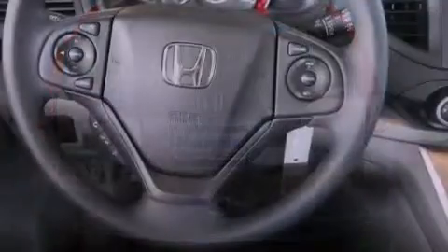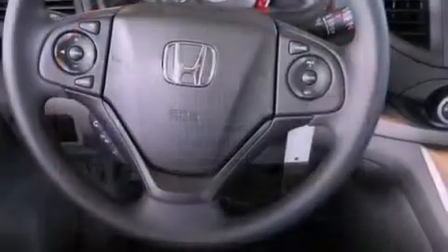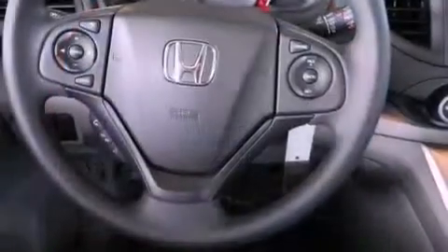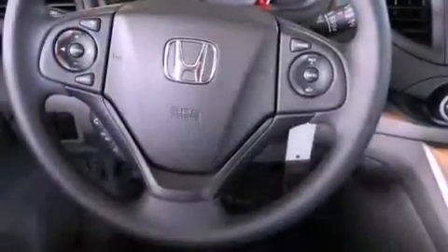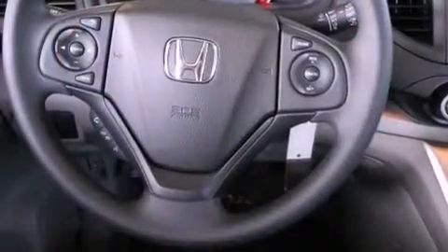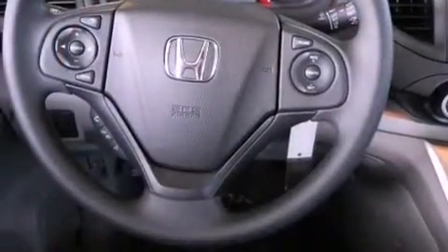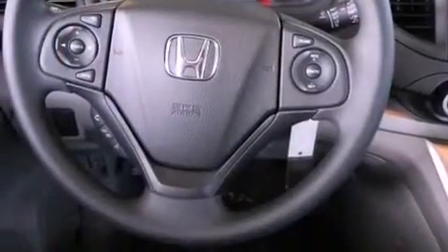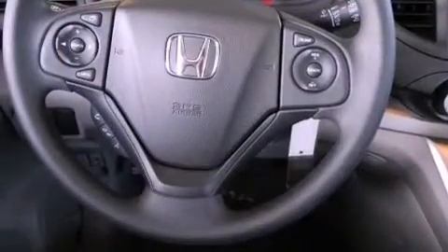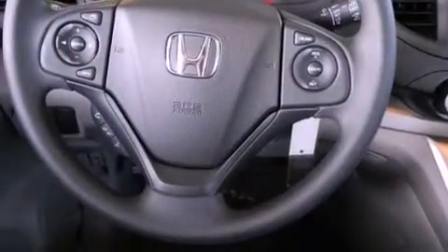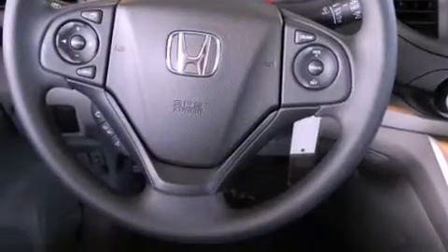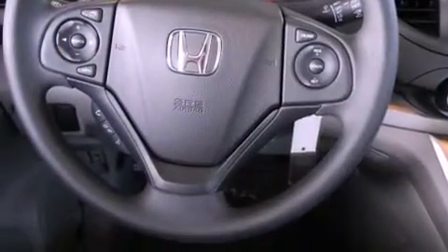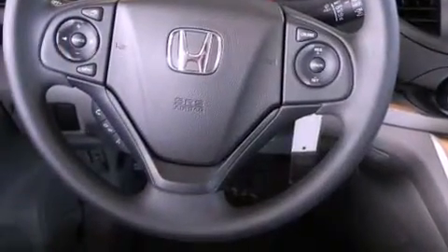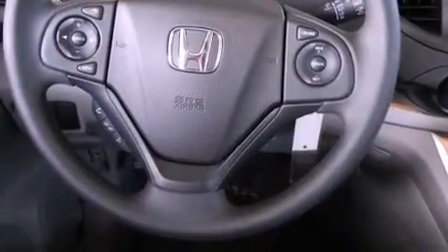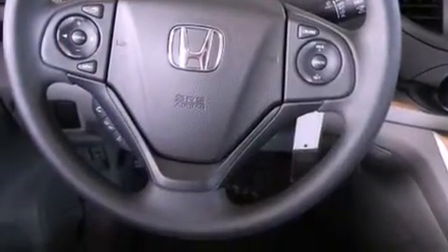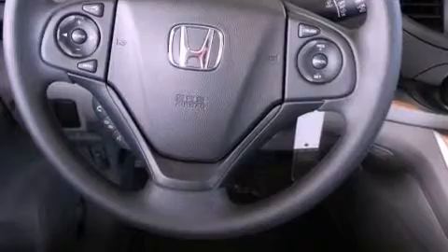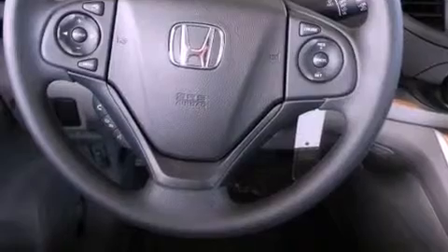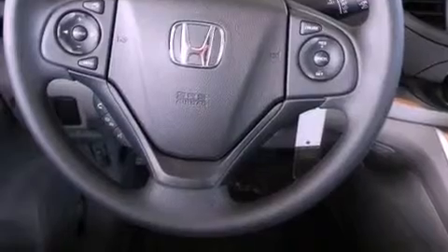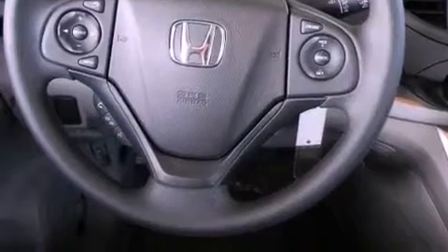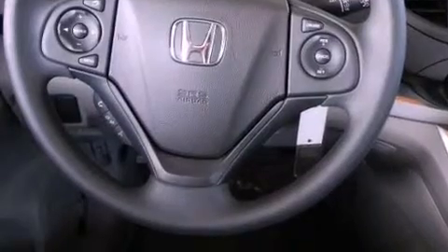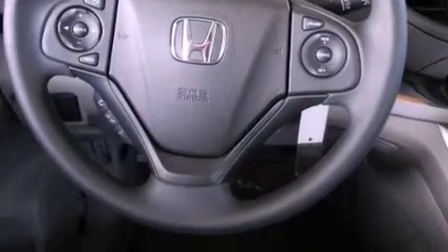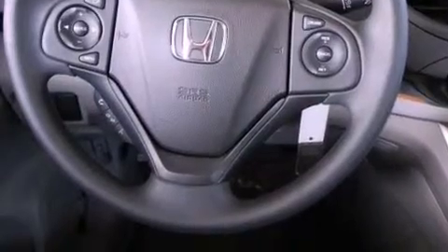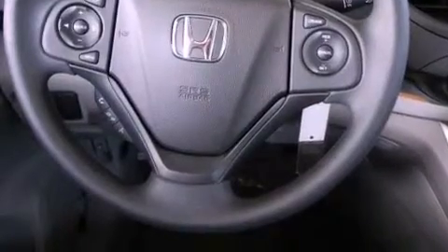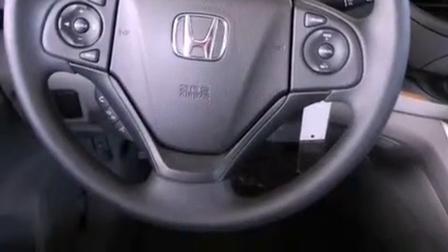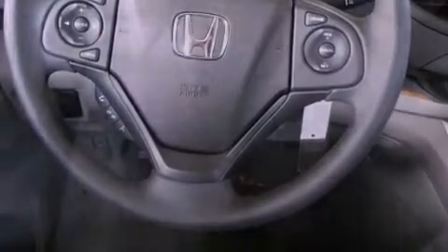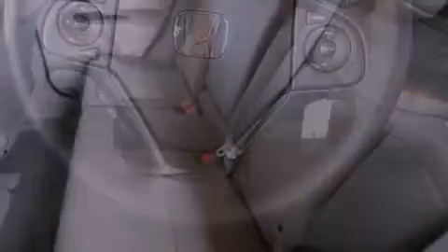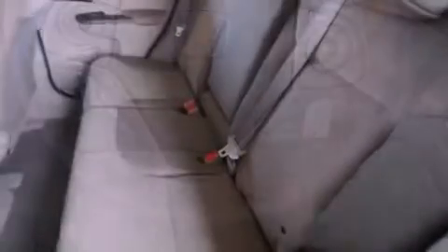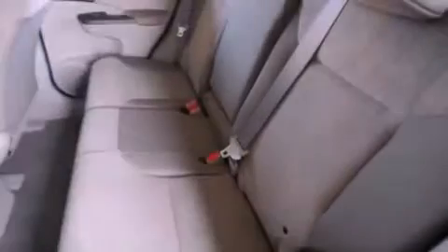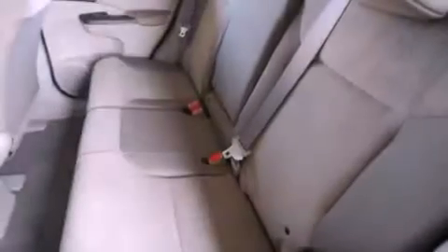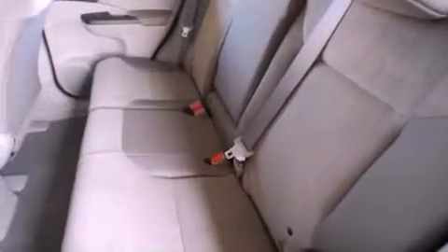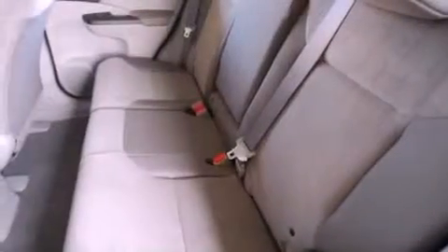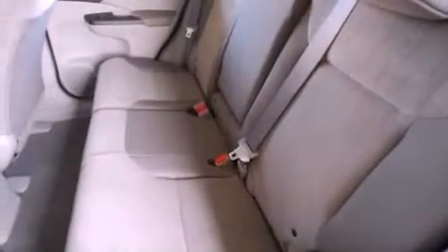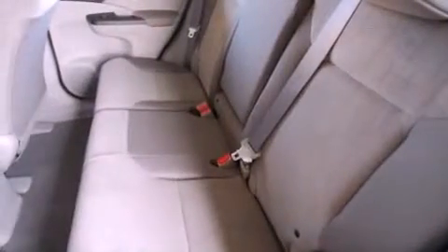An anti-lock braking system, side impact airbags, a keyless entry system, and air conditioning.